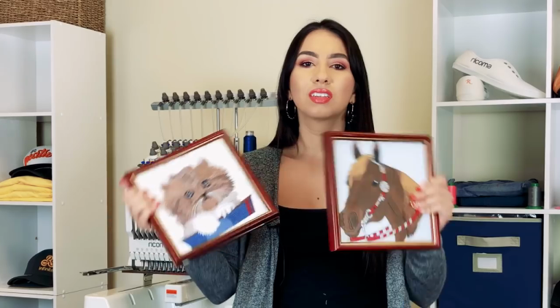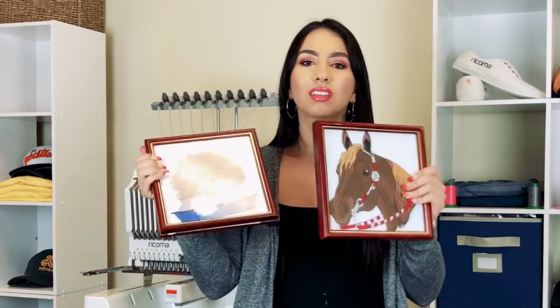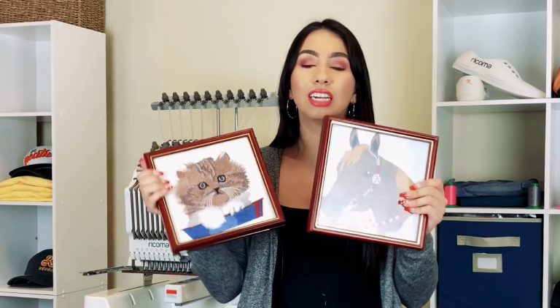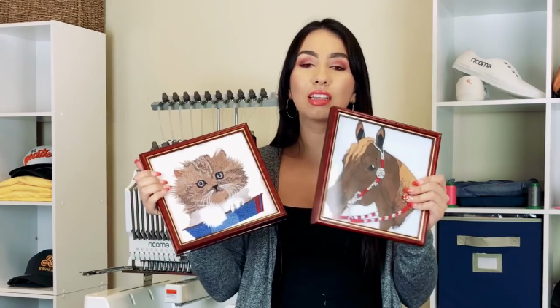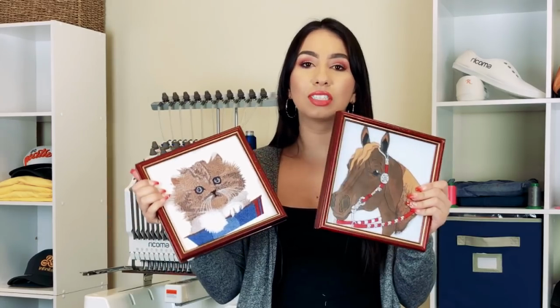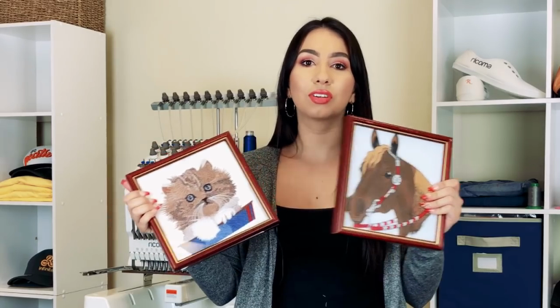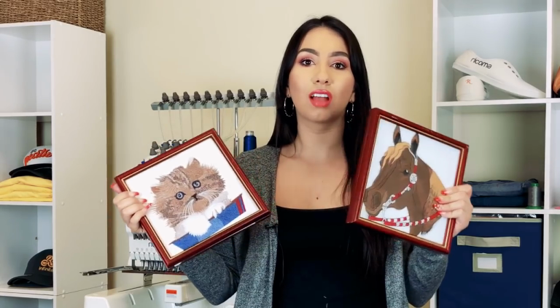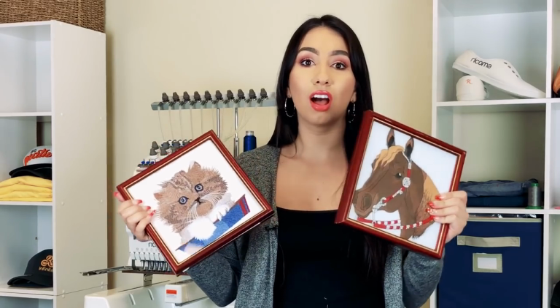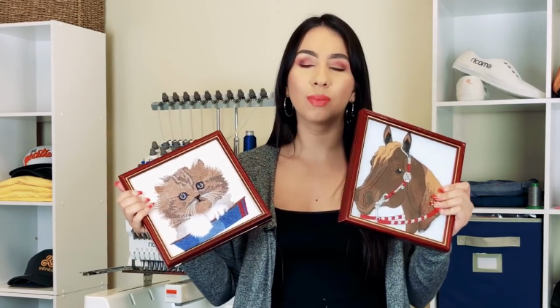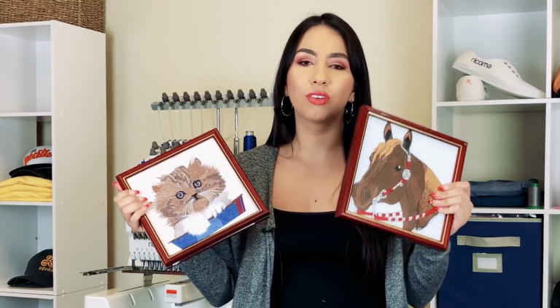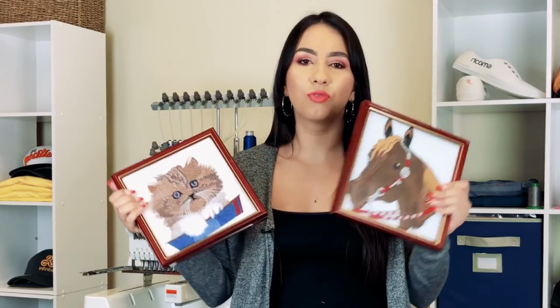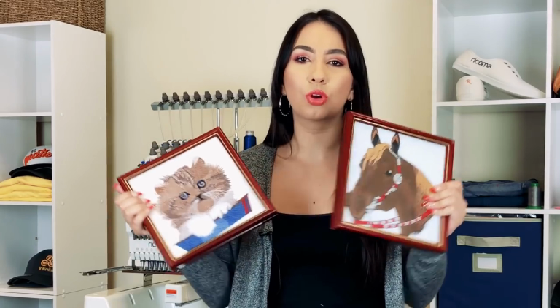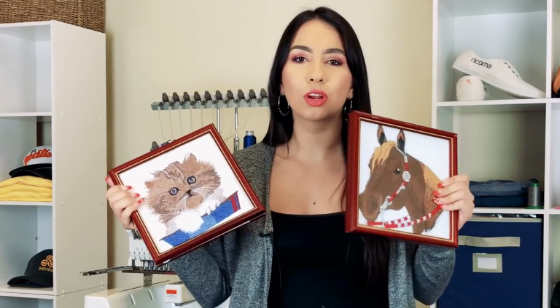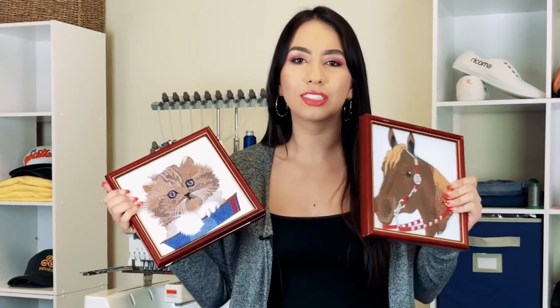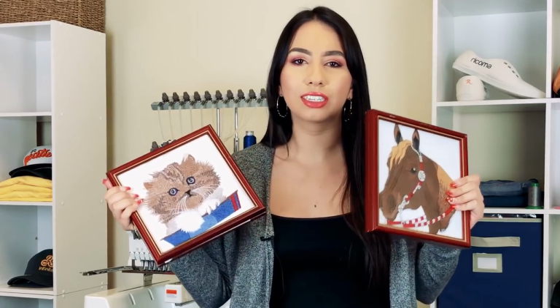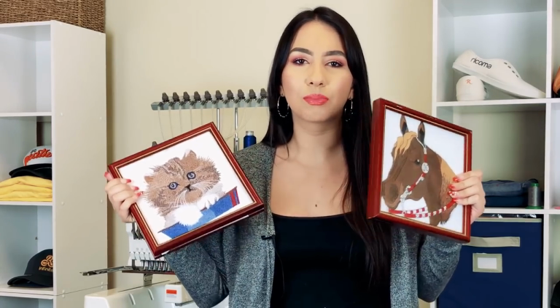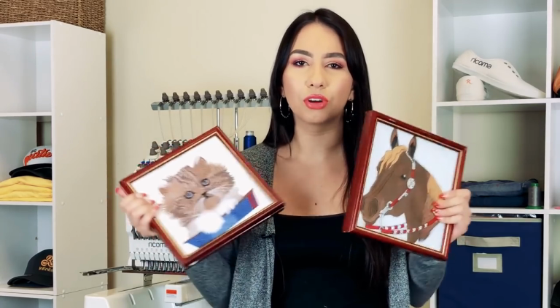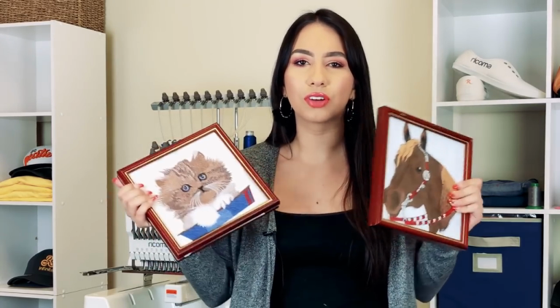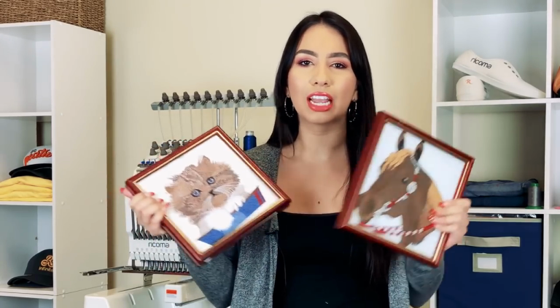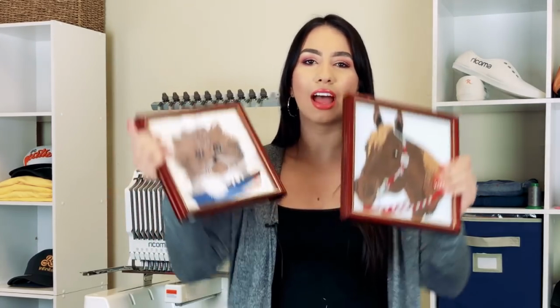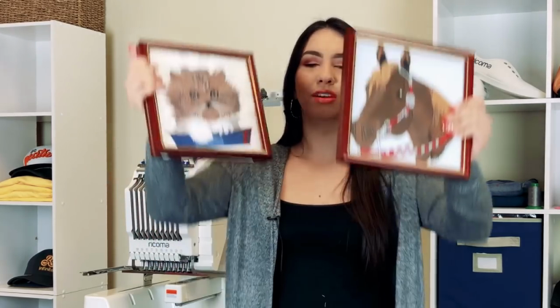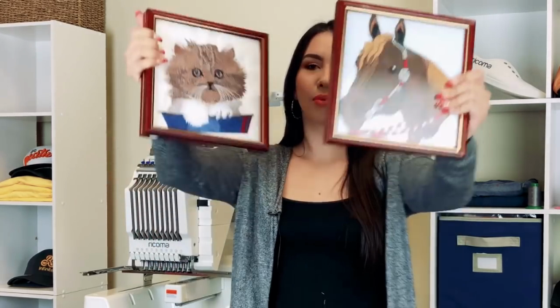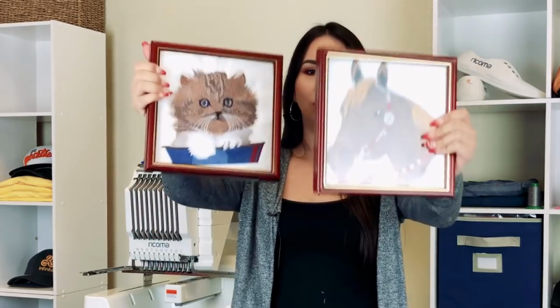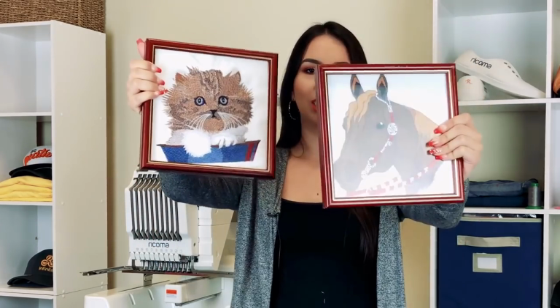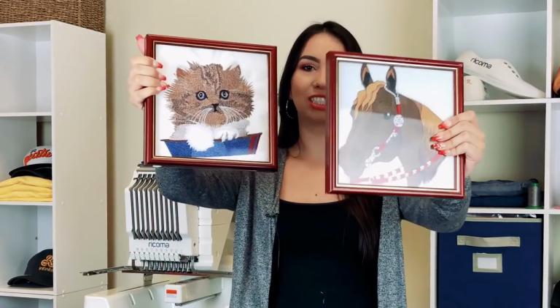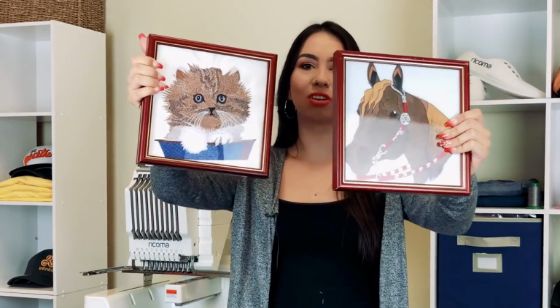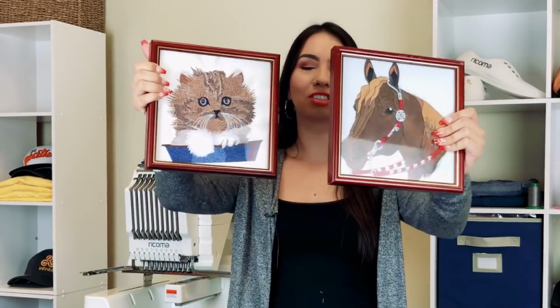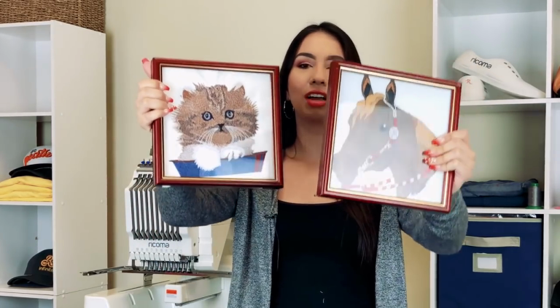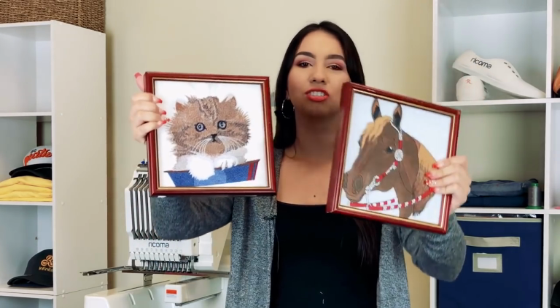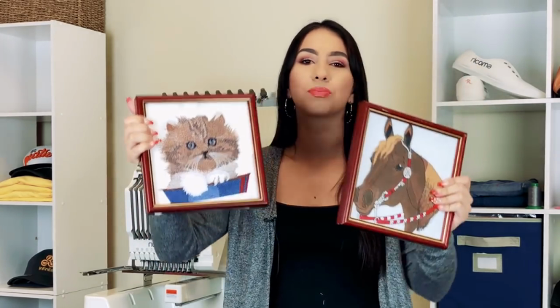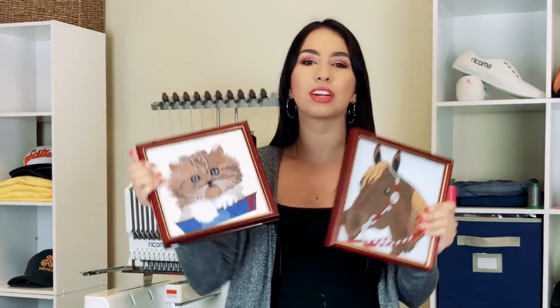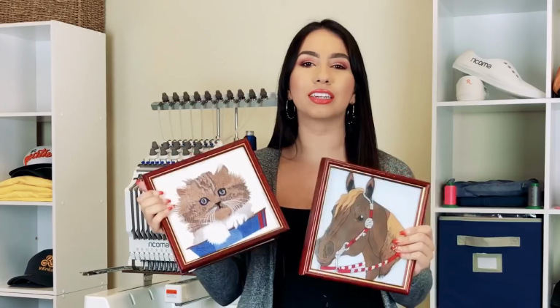Today's episode is all about photorealistic embroidery and portraits. So let's go ahead and jump right in.